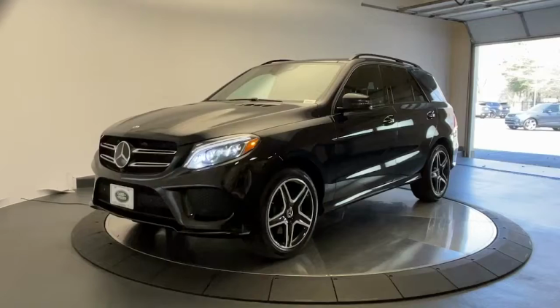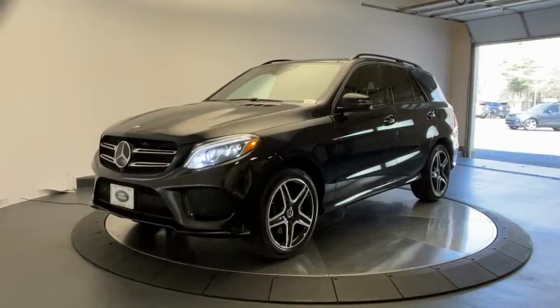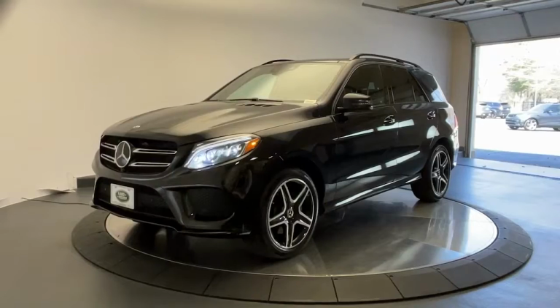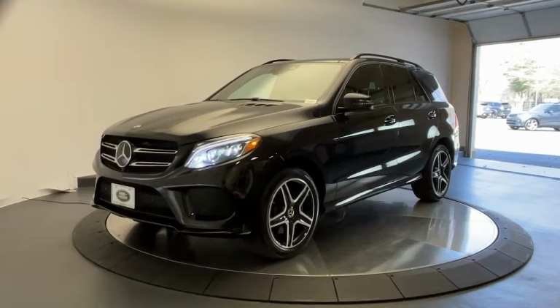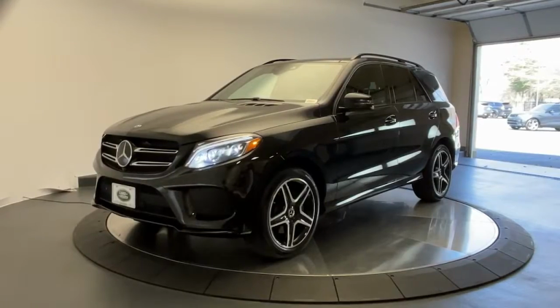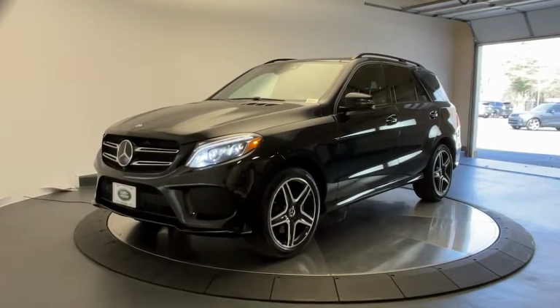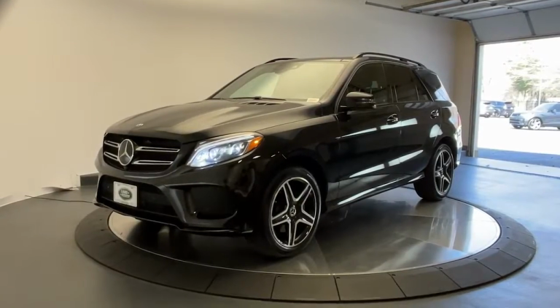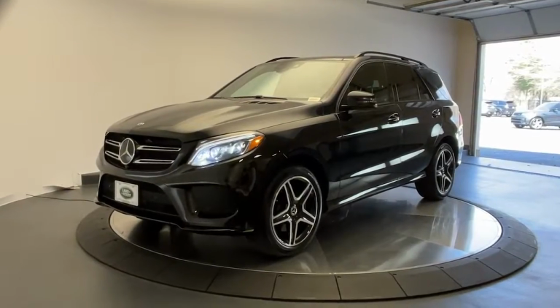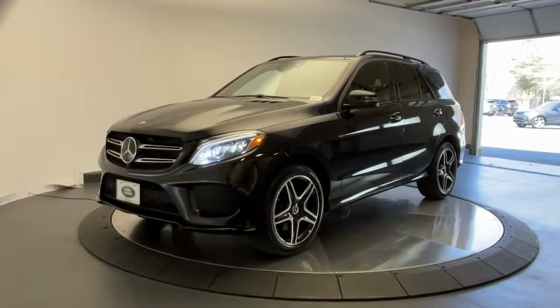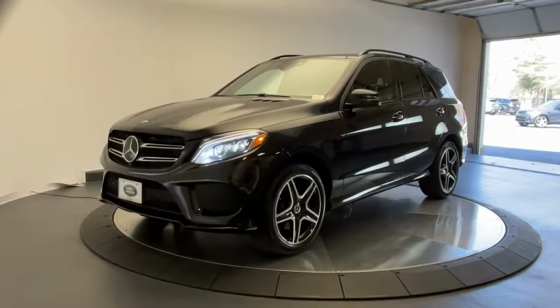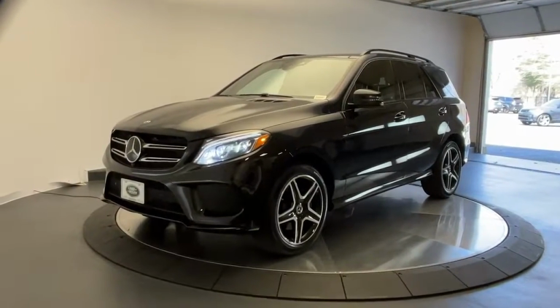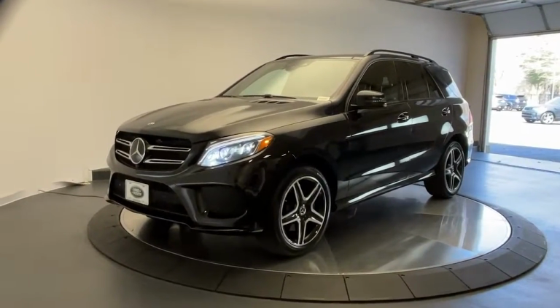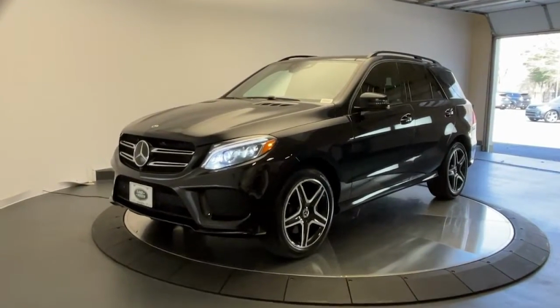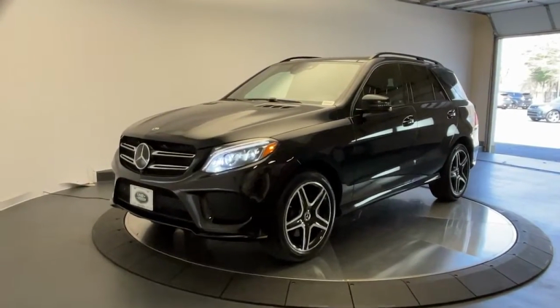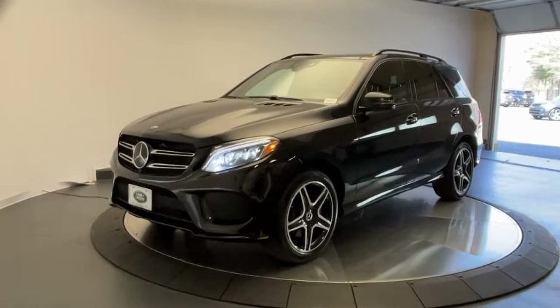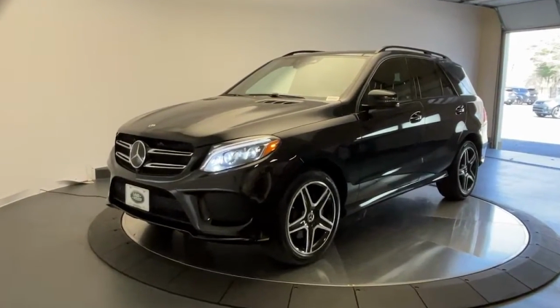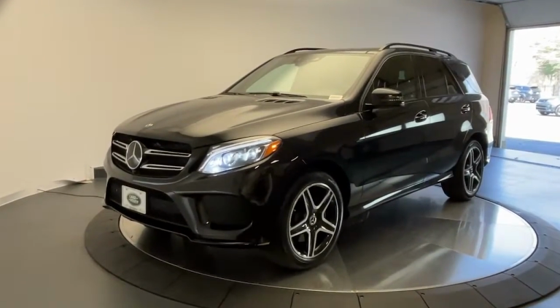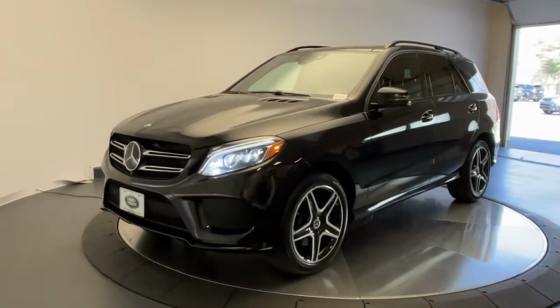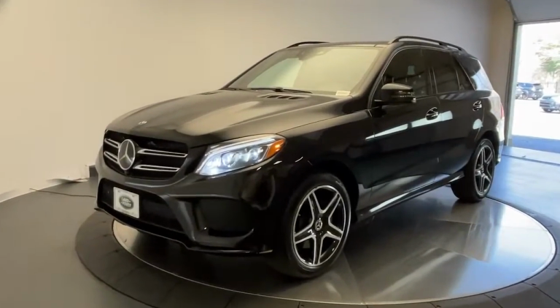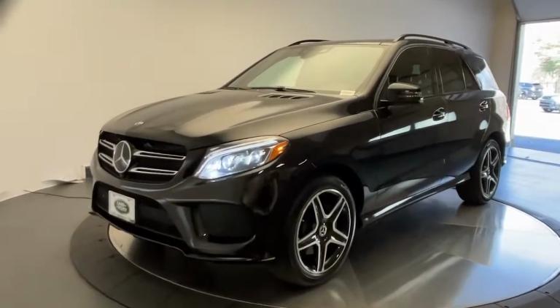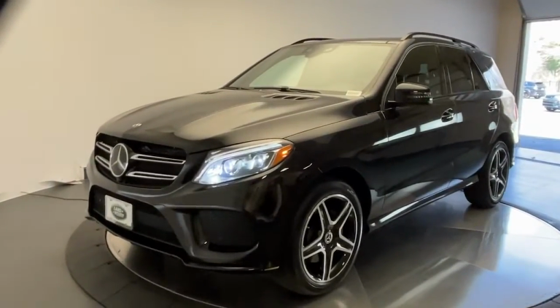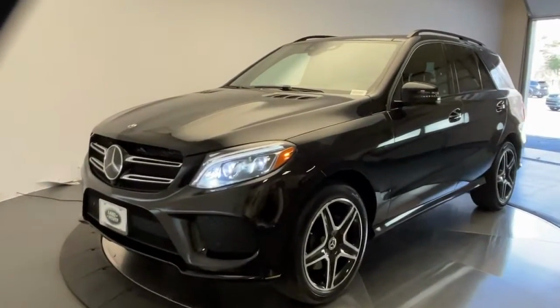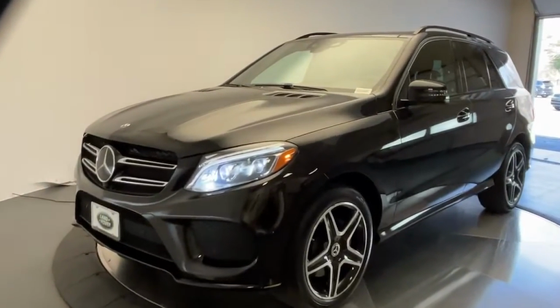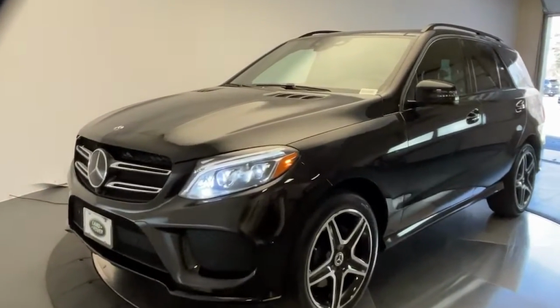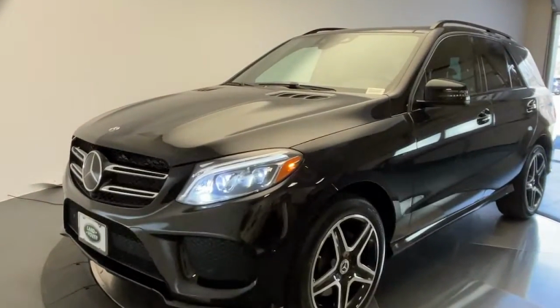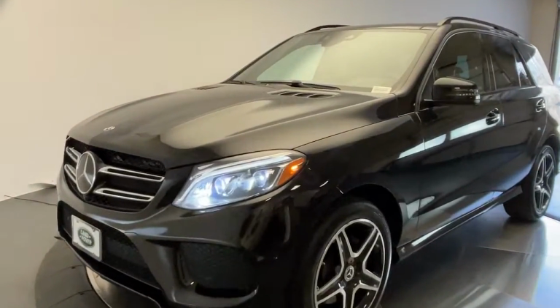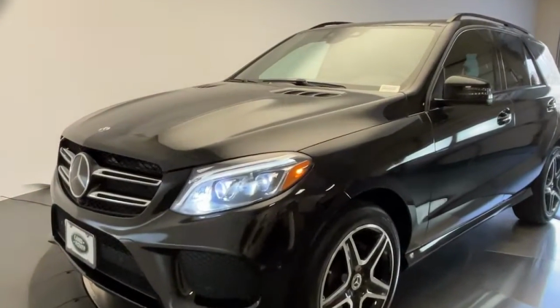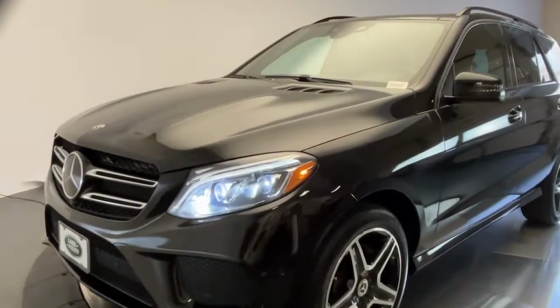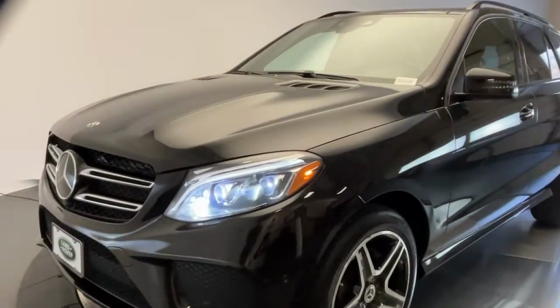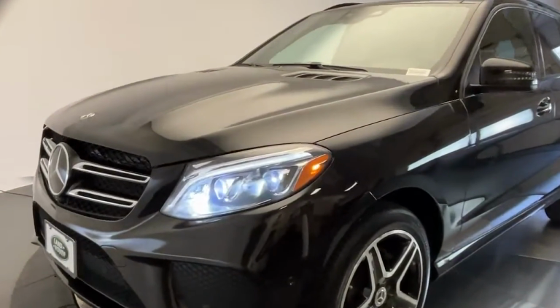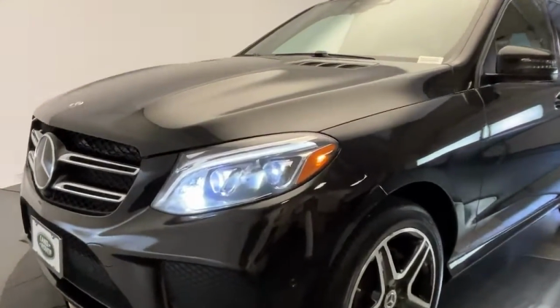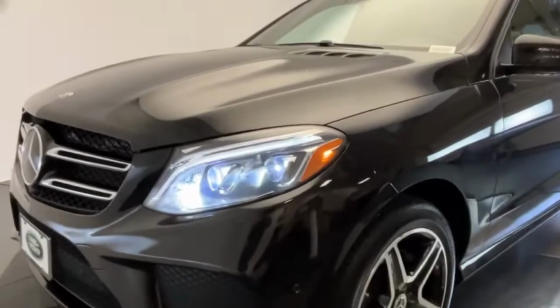Get into a car with value. 2017 Mercedes-Benz GLE.